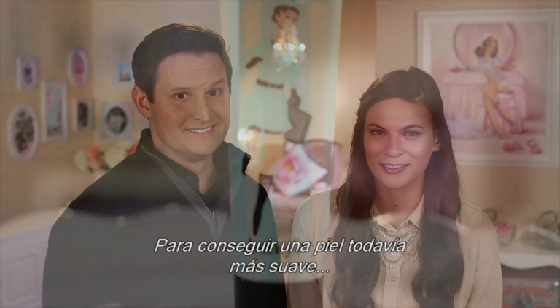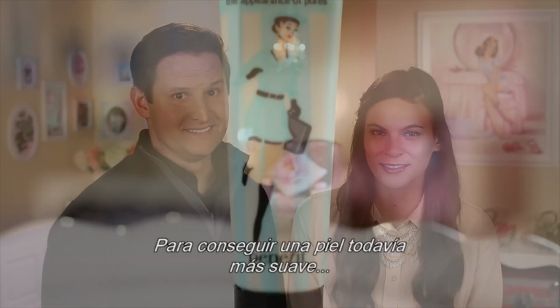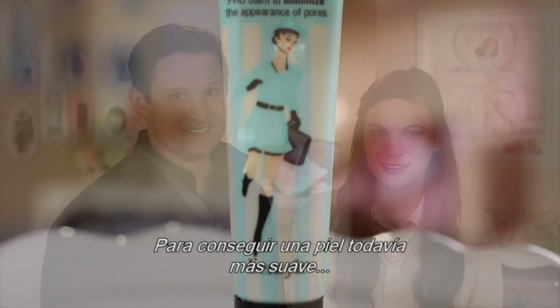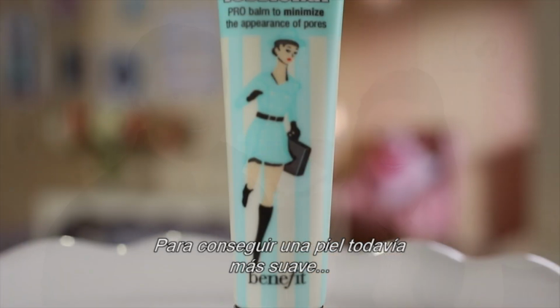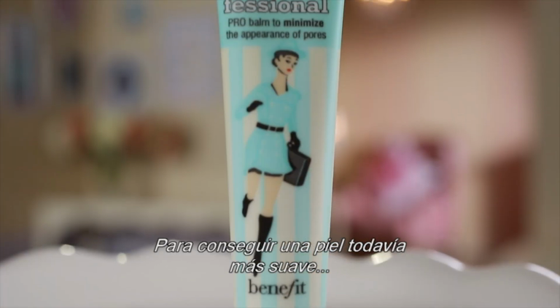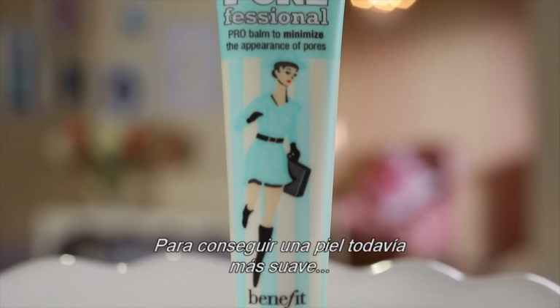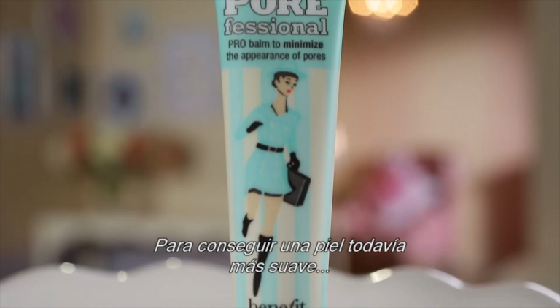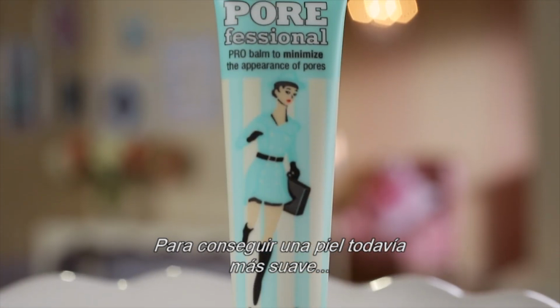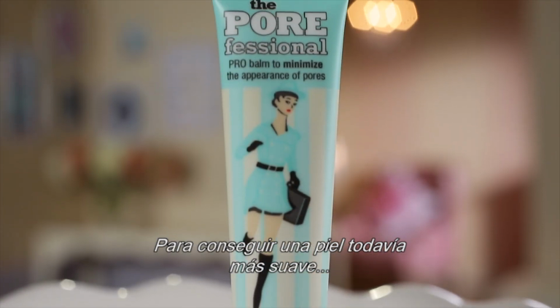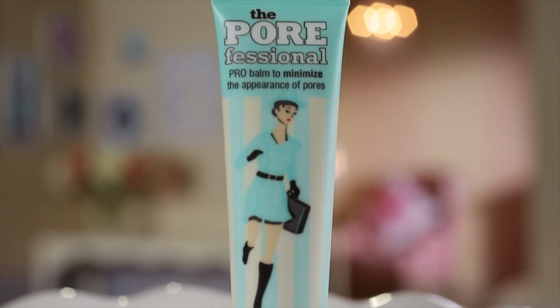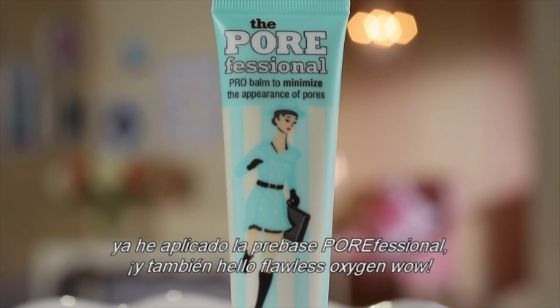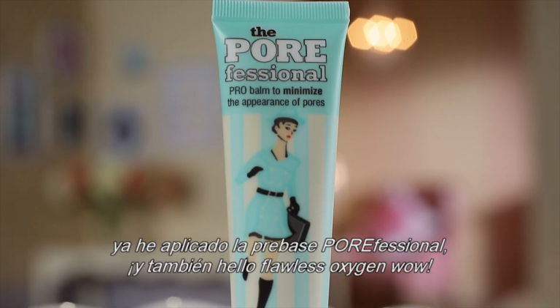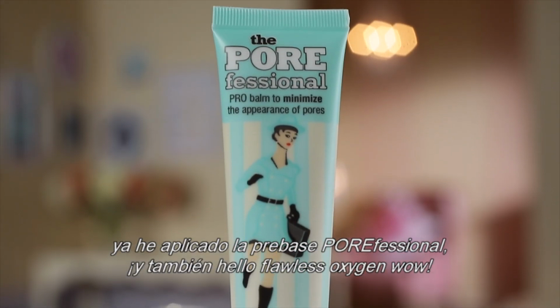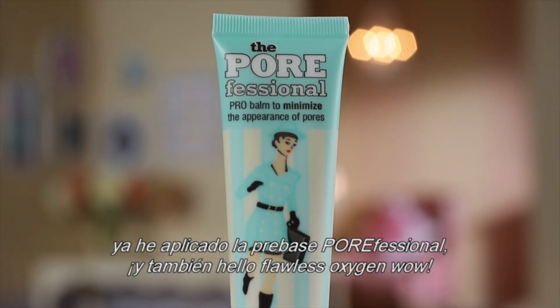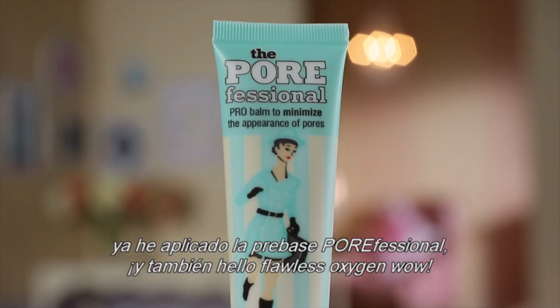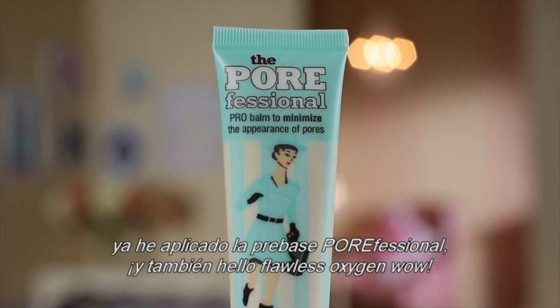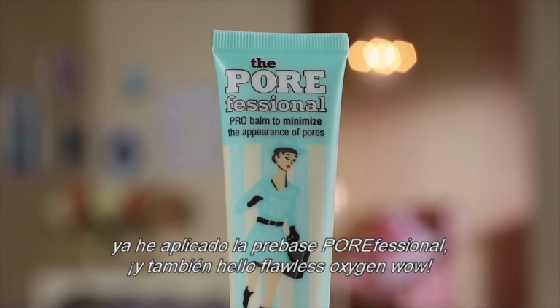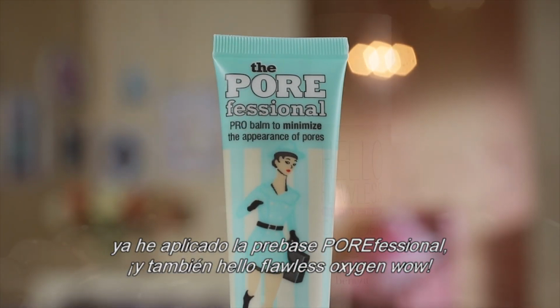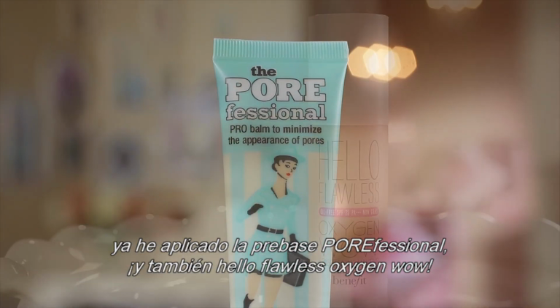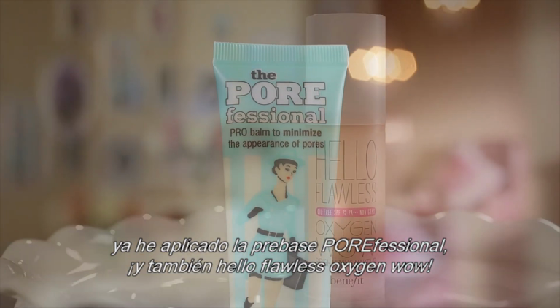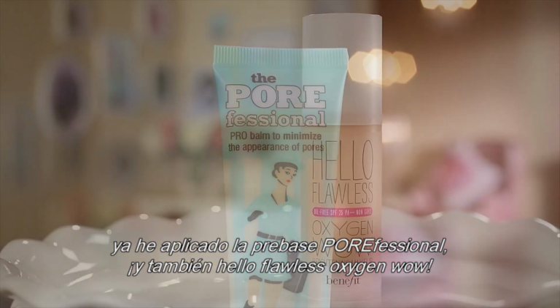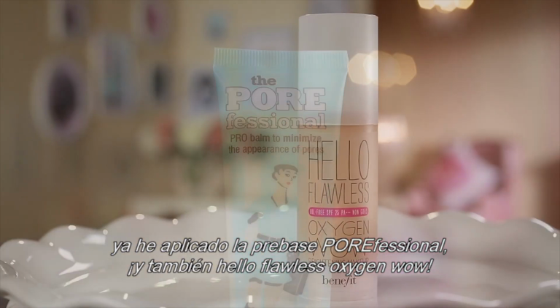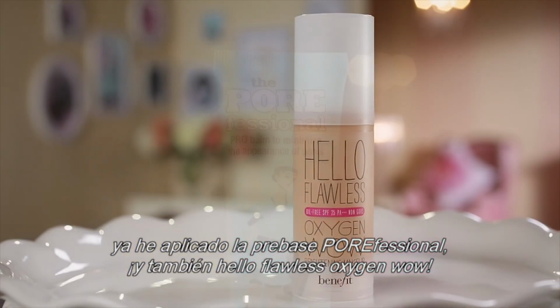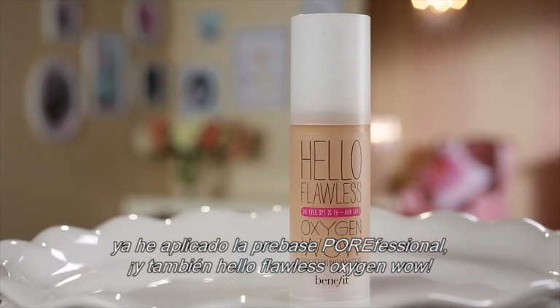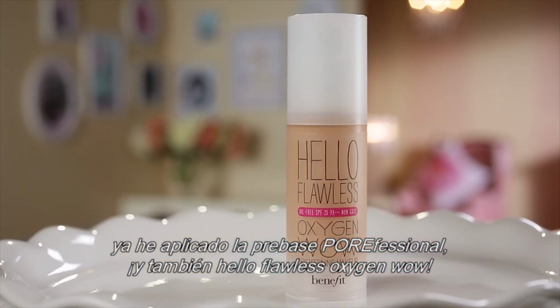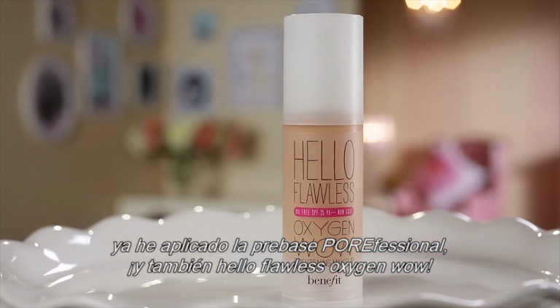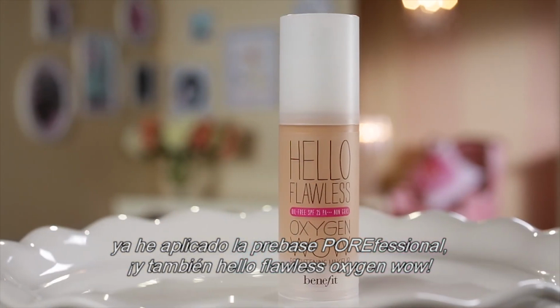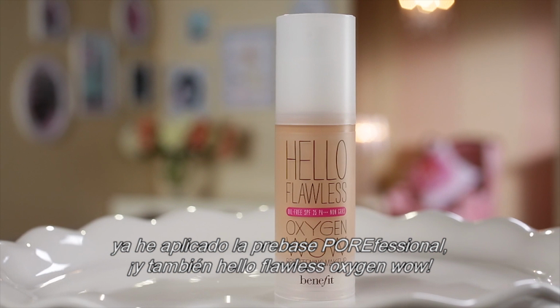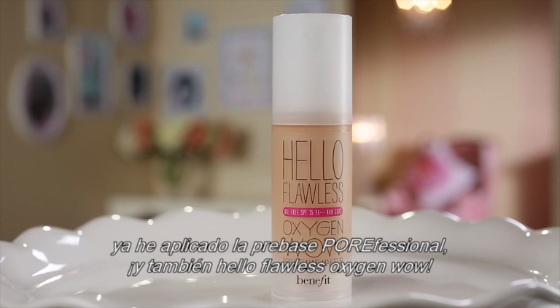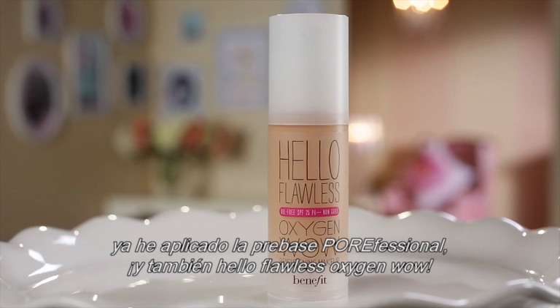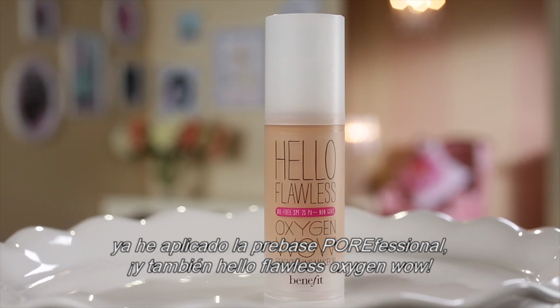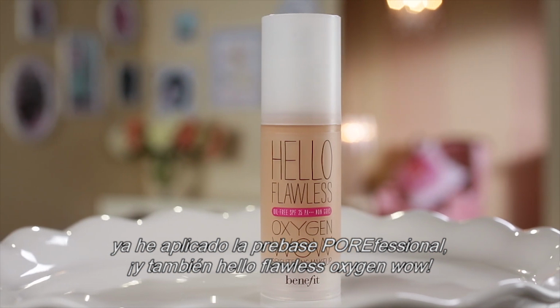For a smooth, even complexion, I've already applied Porefessional Primer and Hello Flawless Oxygen Wow.